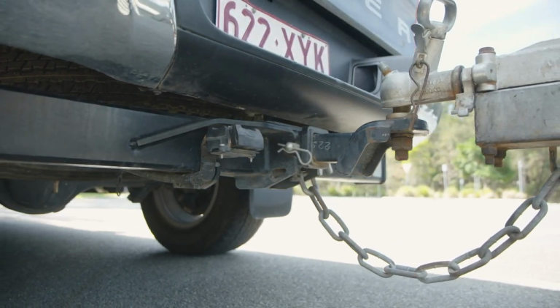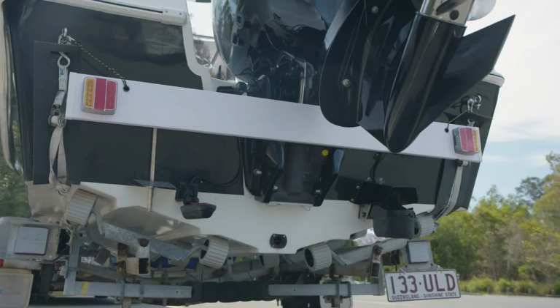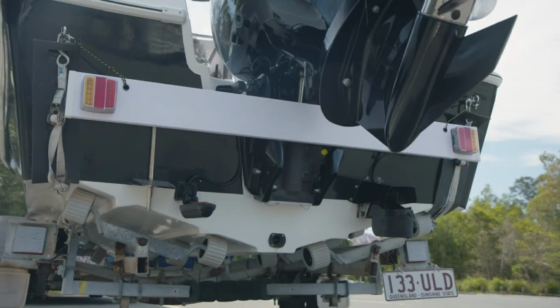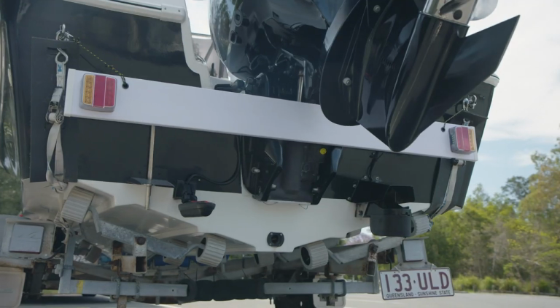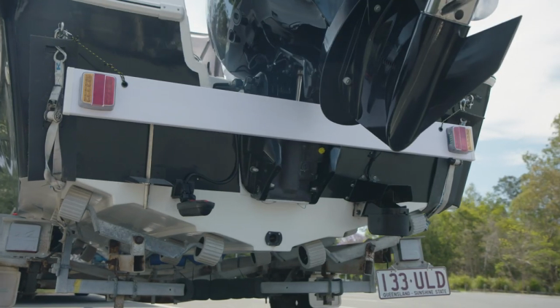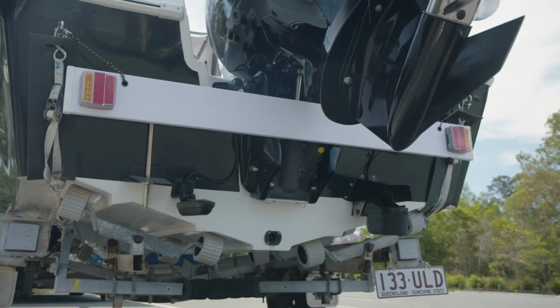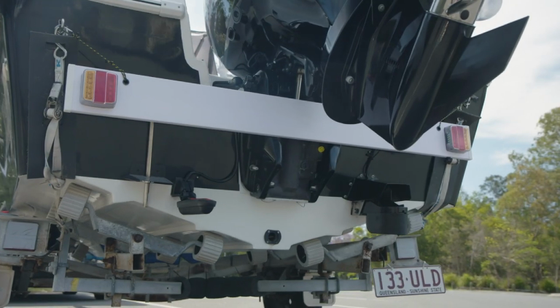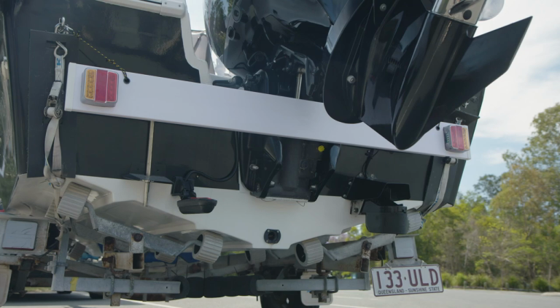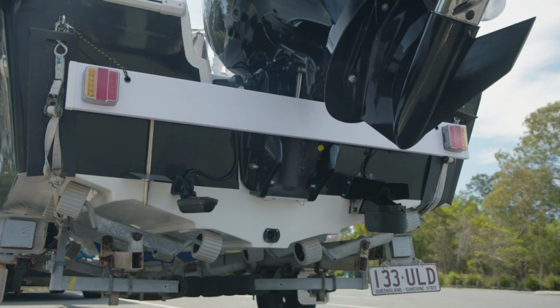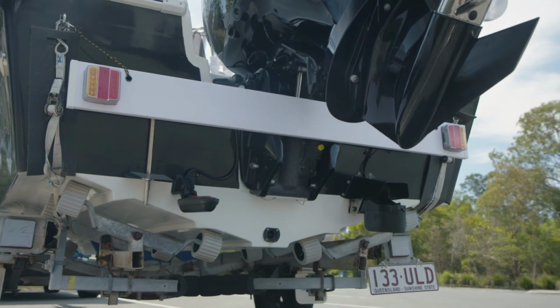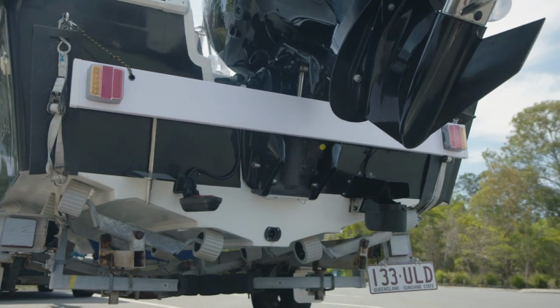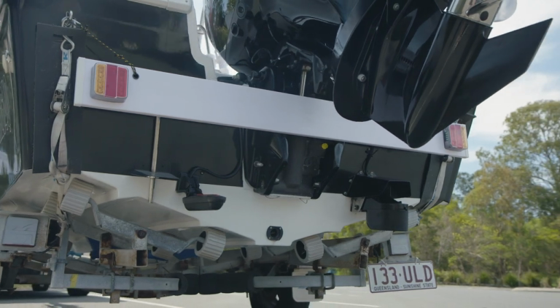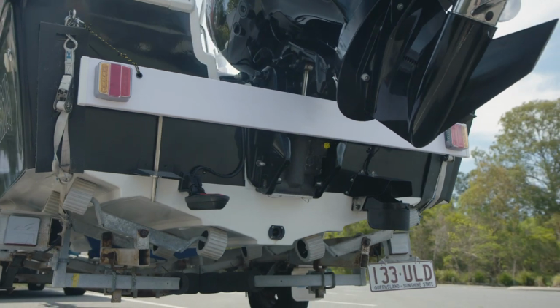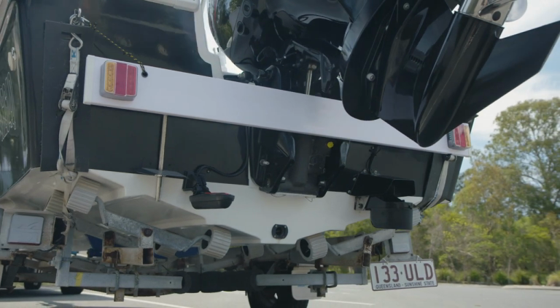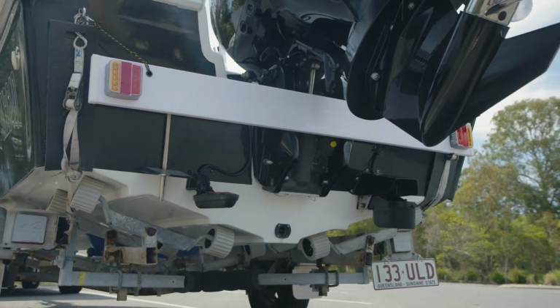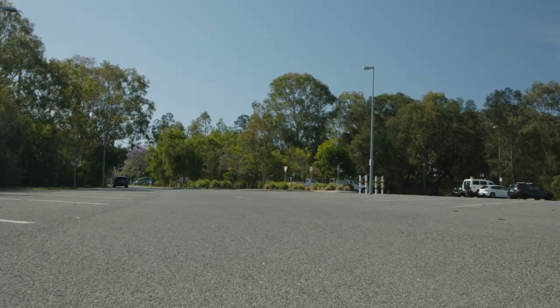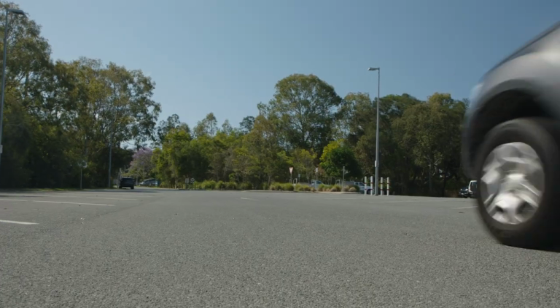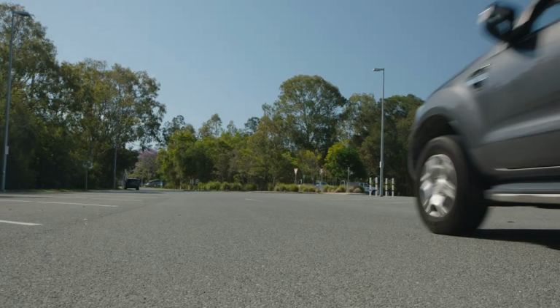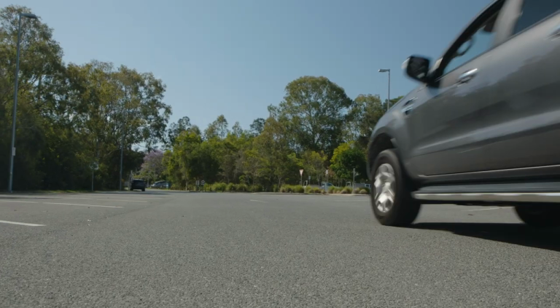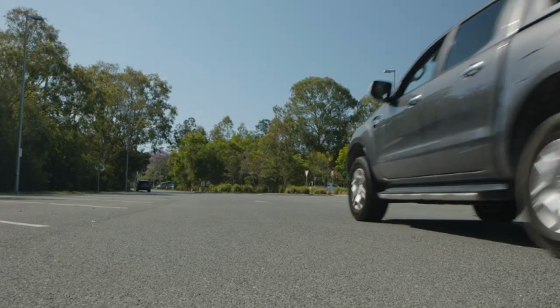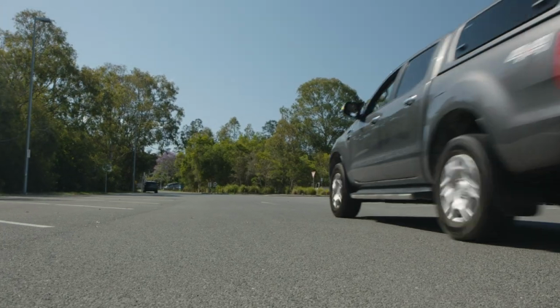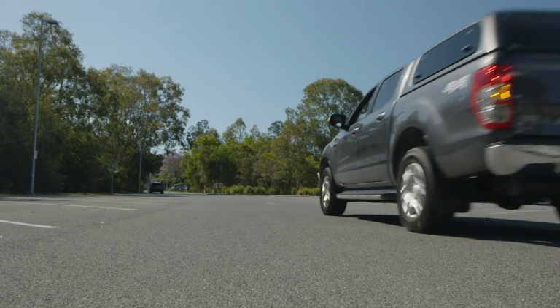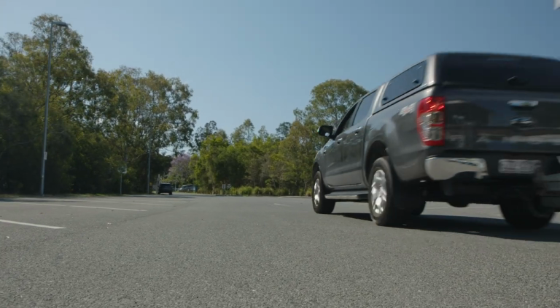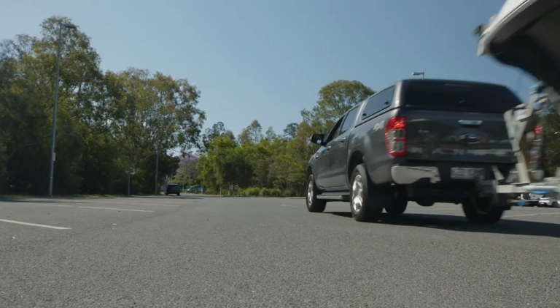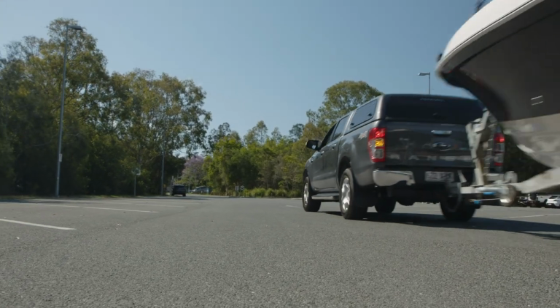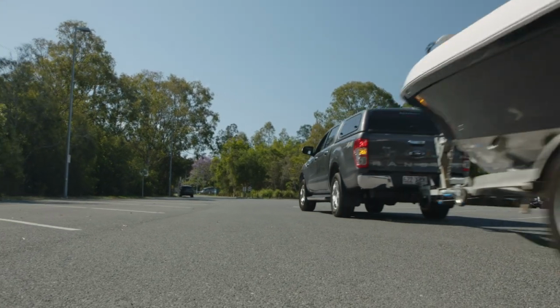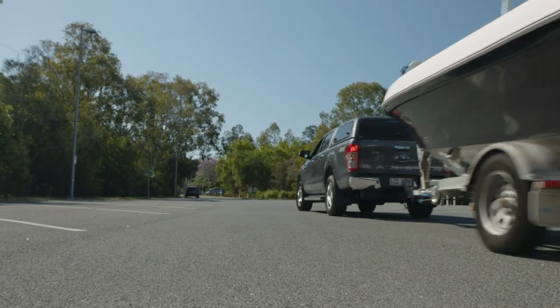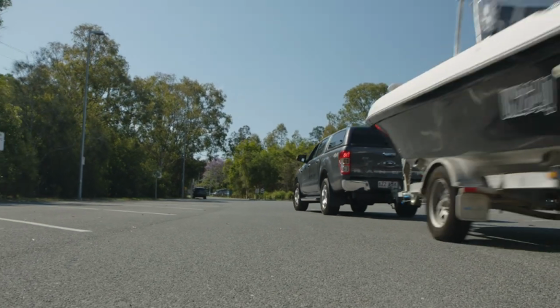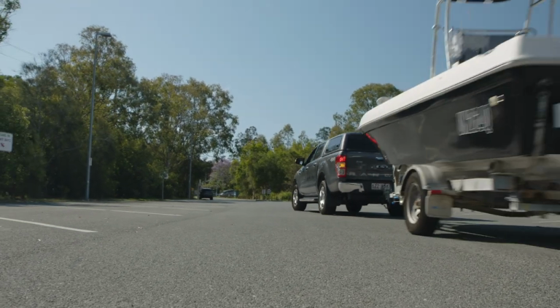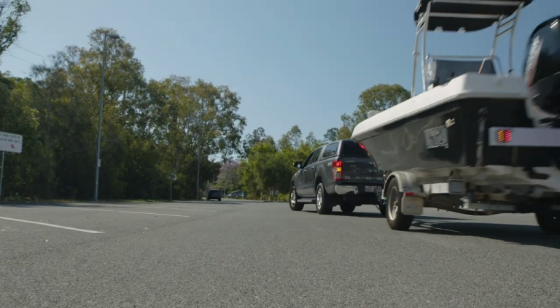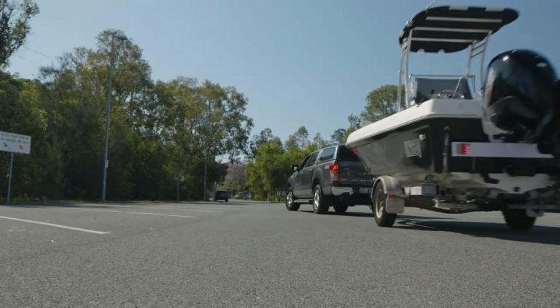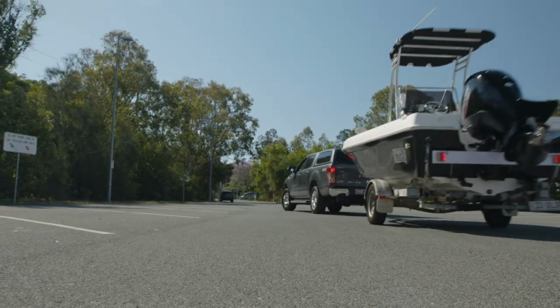If you're looking for a portable light board for your trailer, then the Bowline trailer light board might just be the product for you.